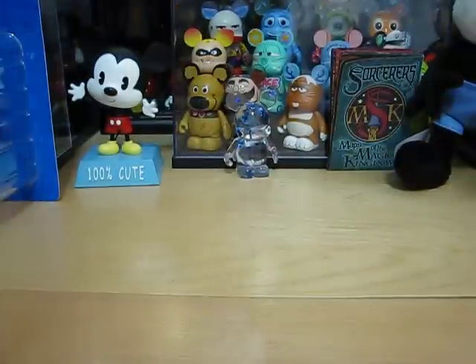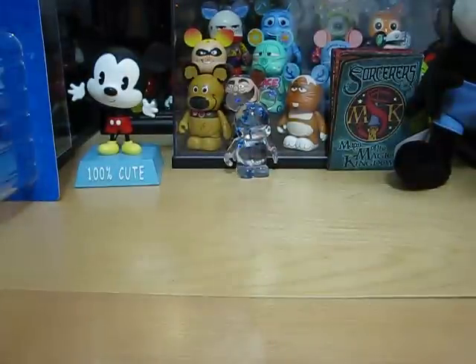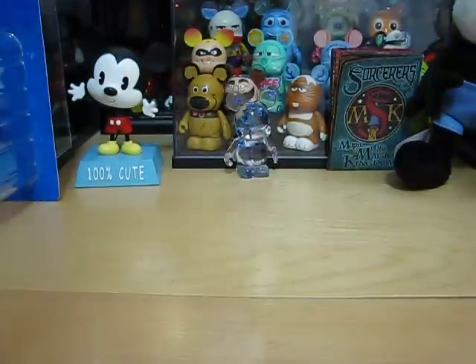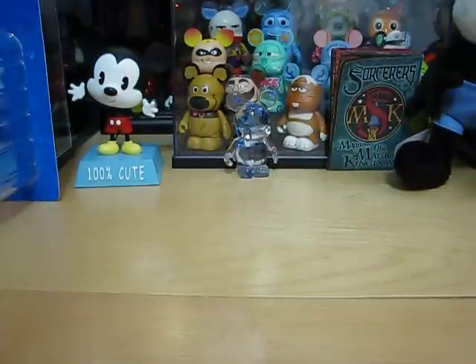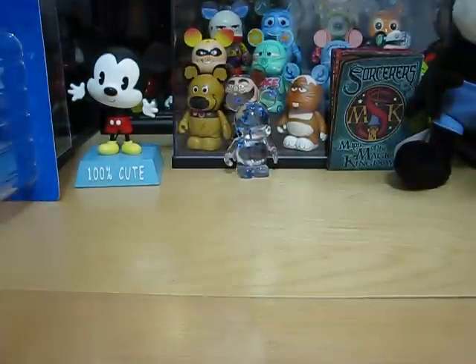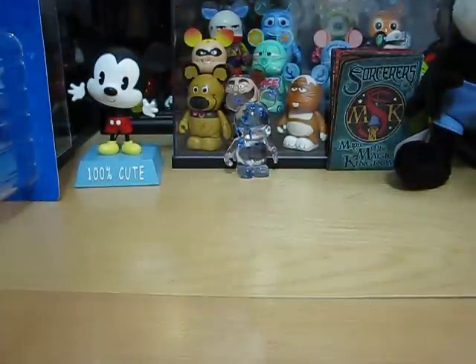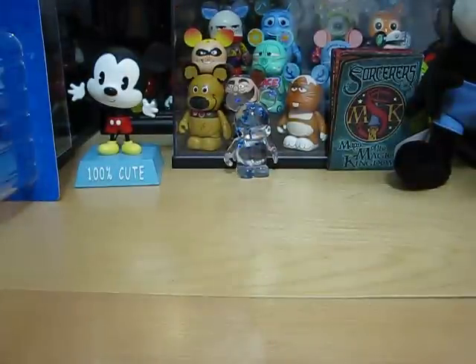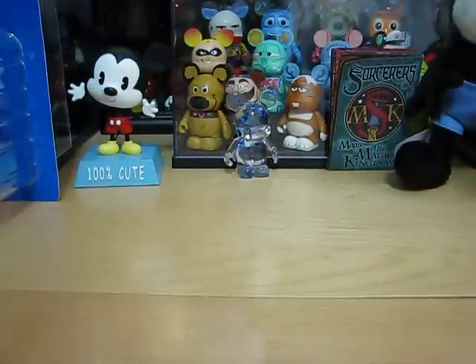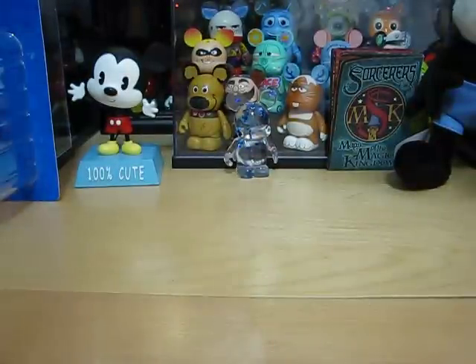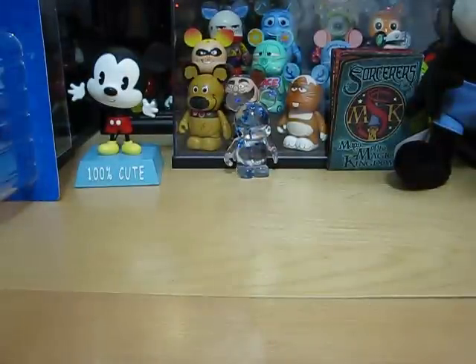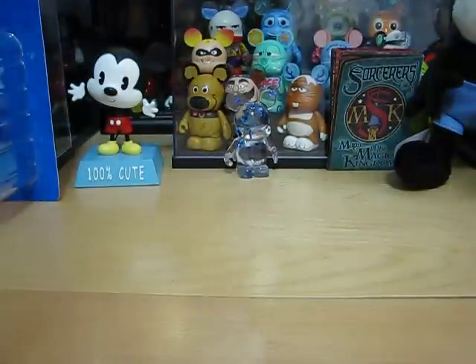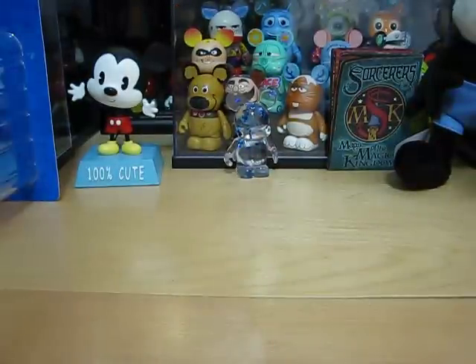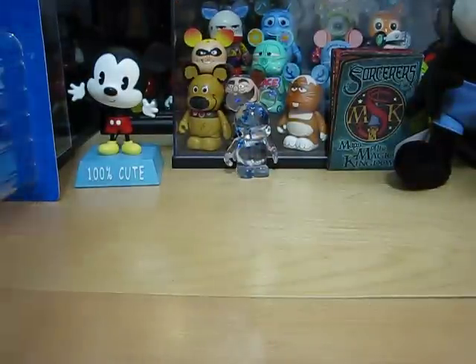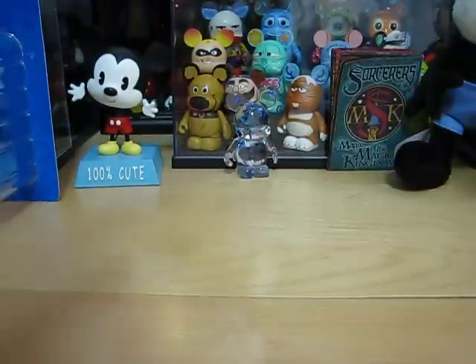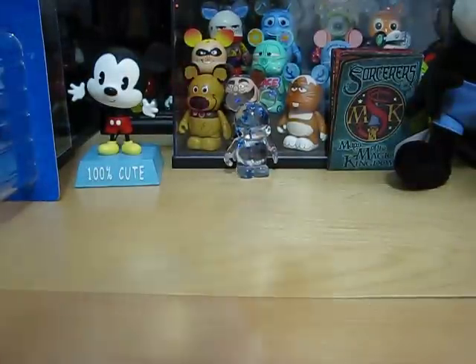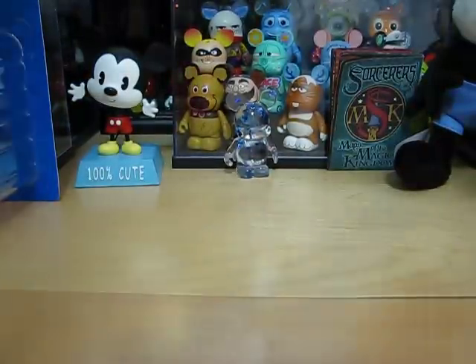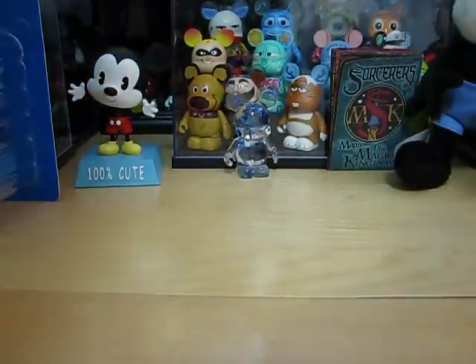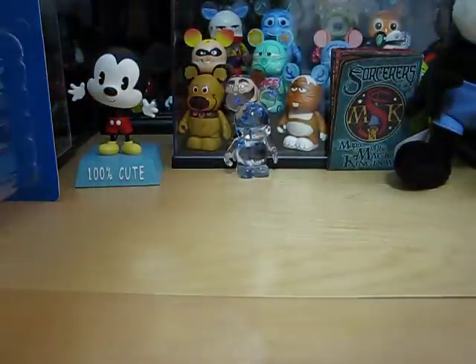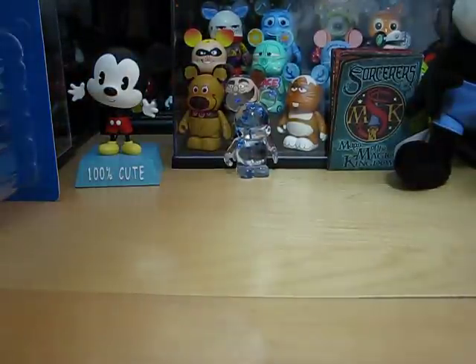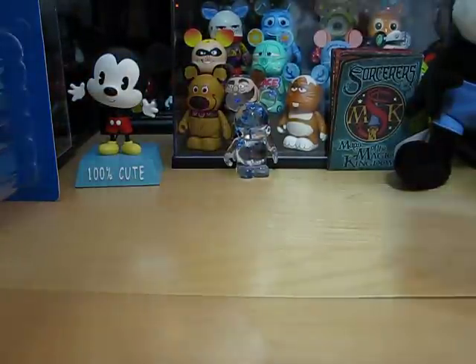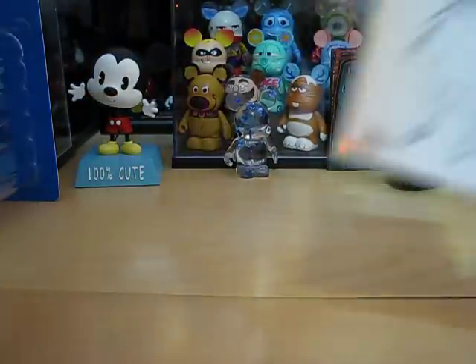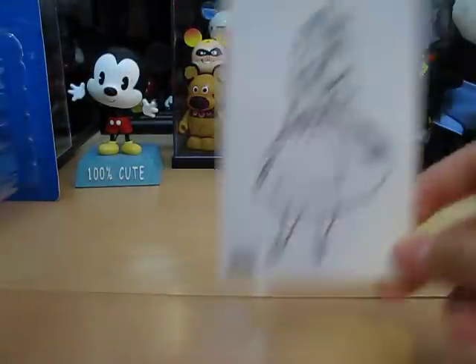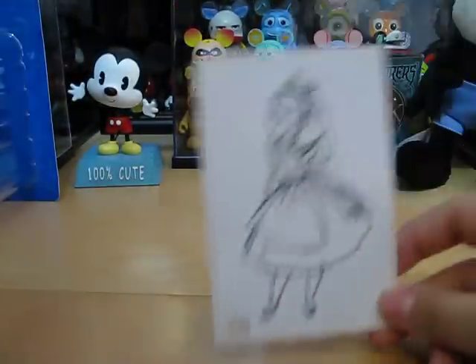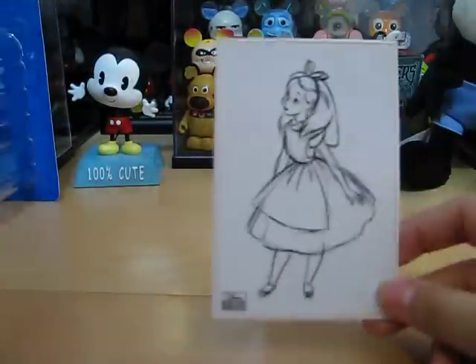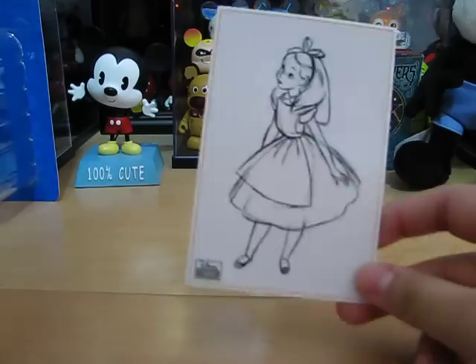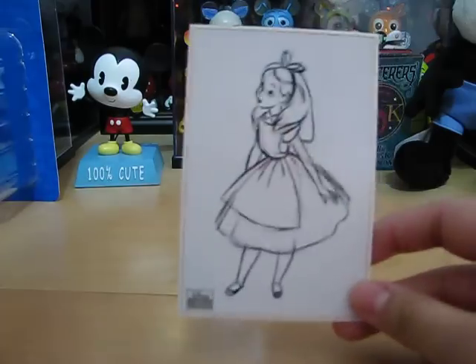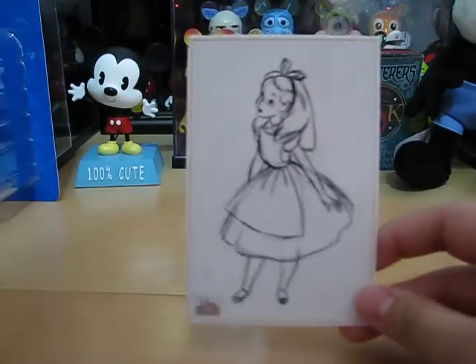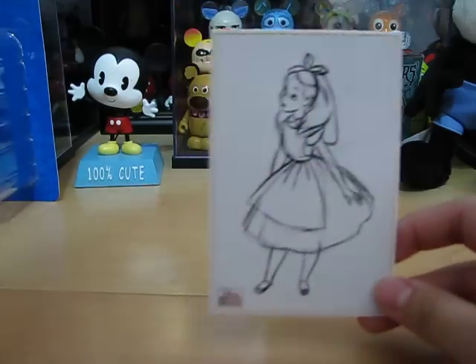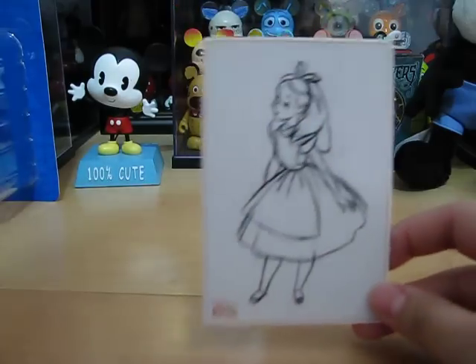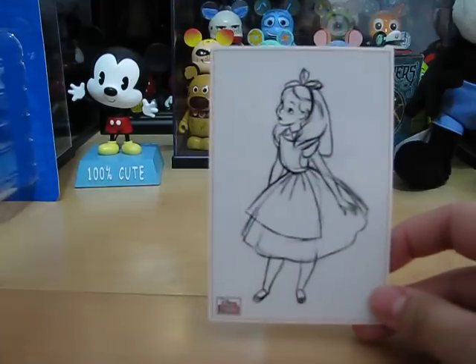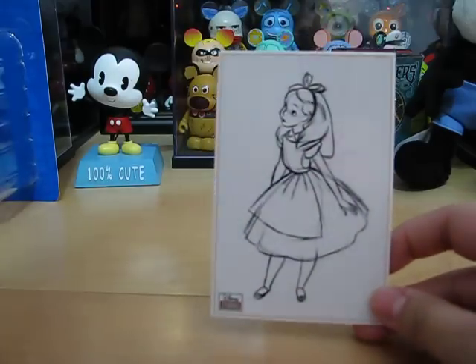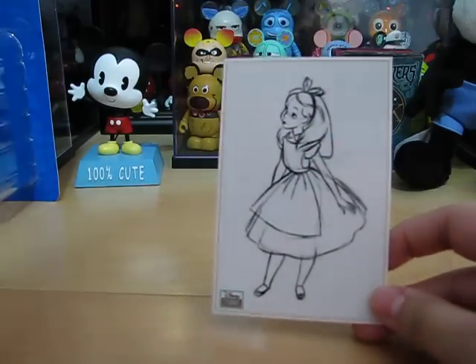Next up is Alice from Alice in Wonderland, and it is Disney concept art.